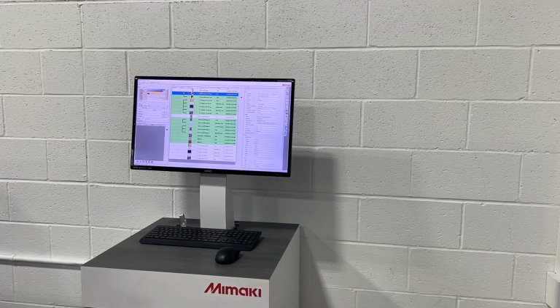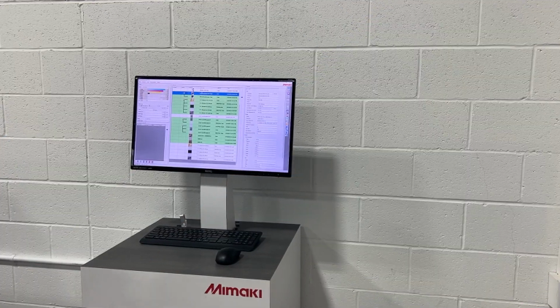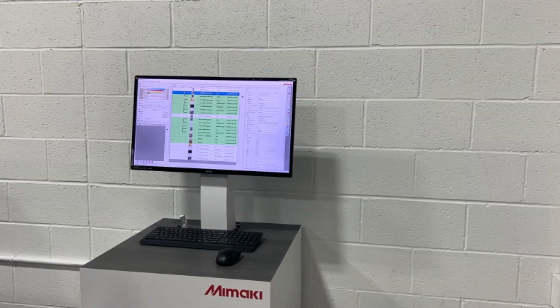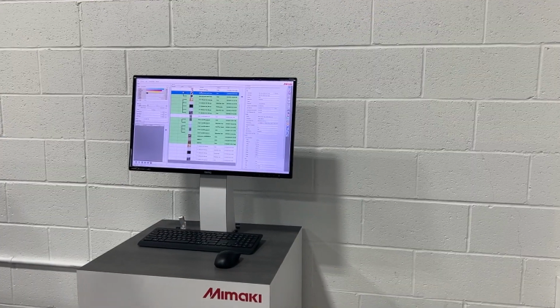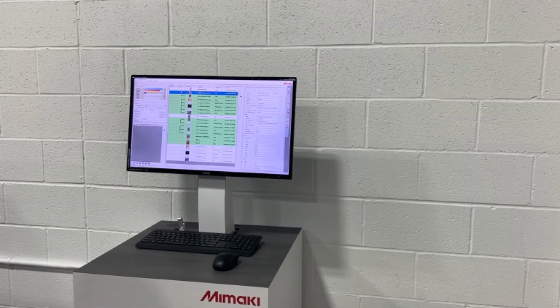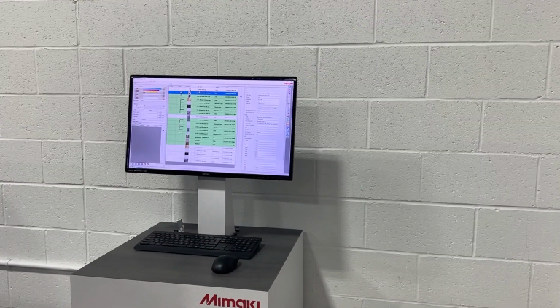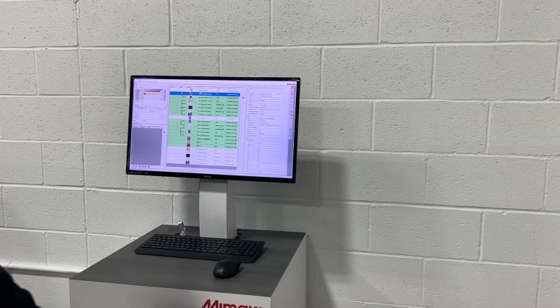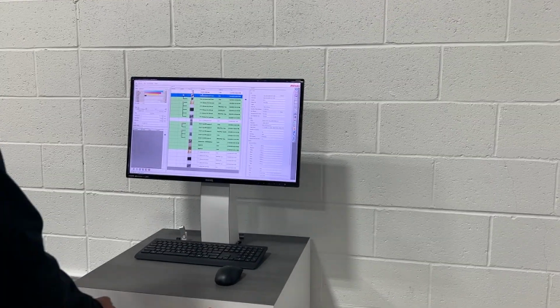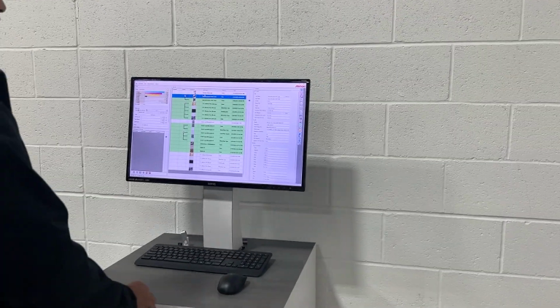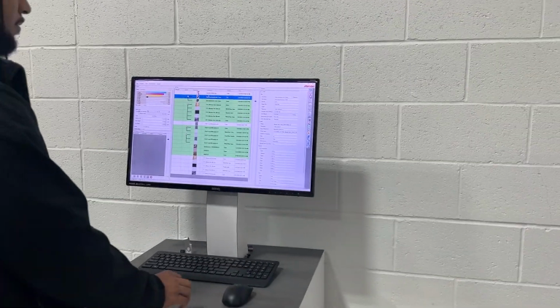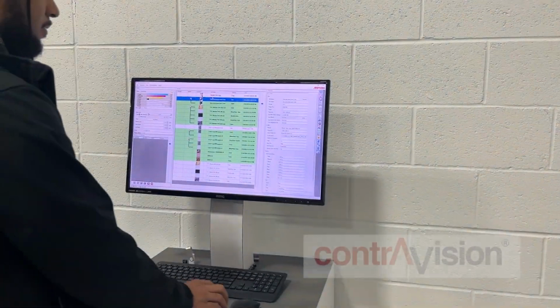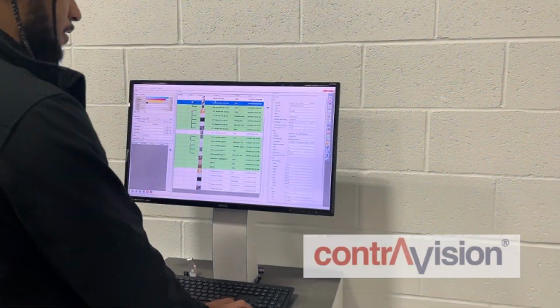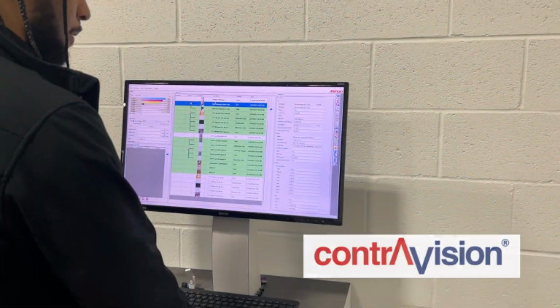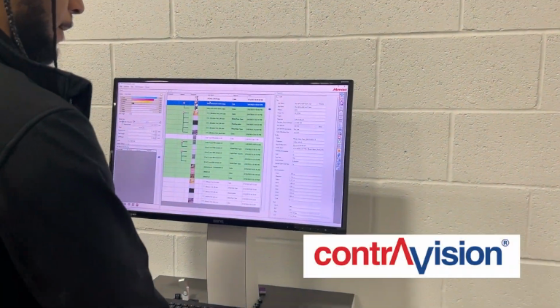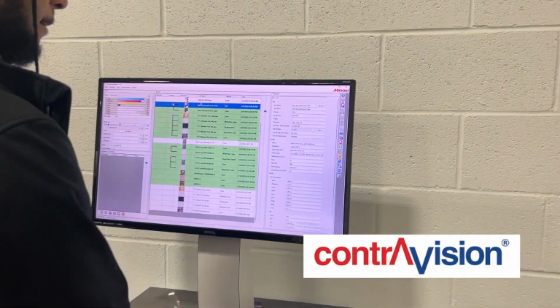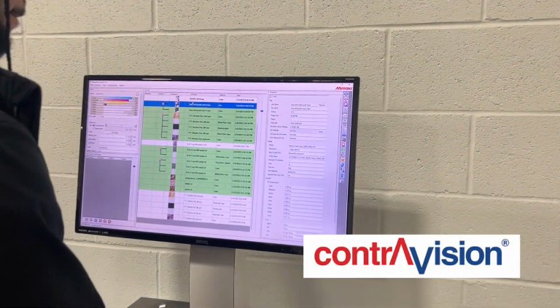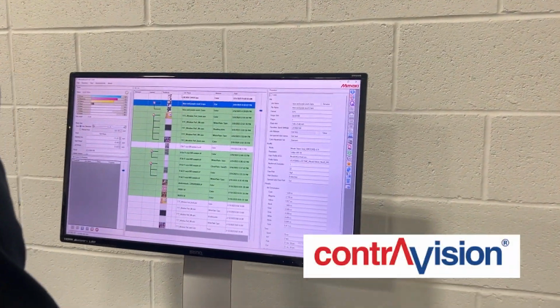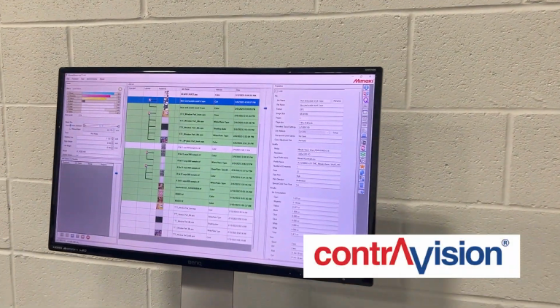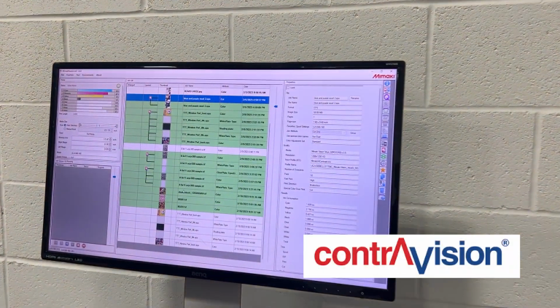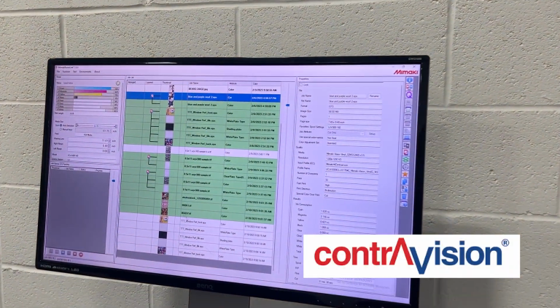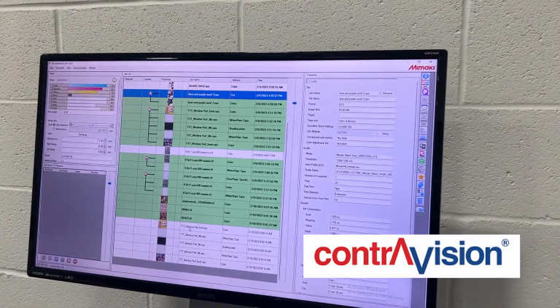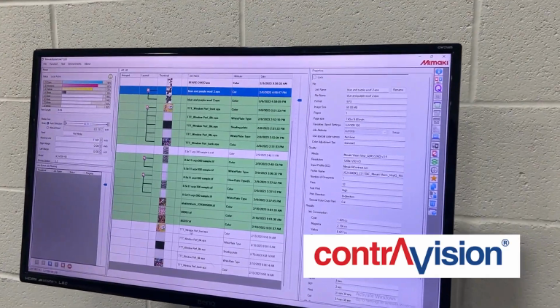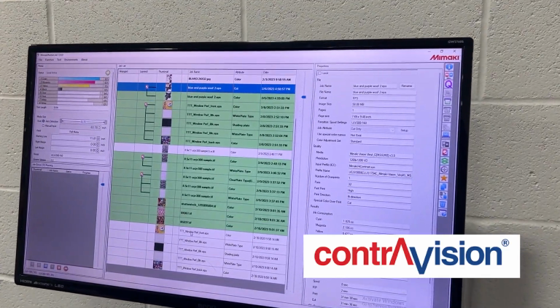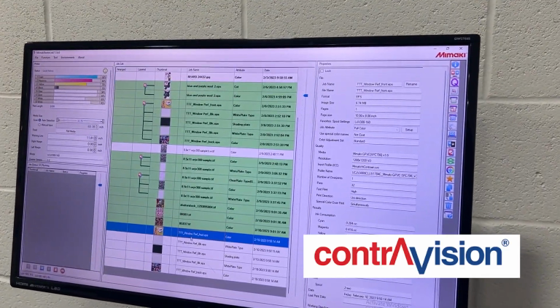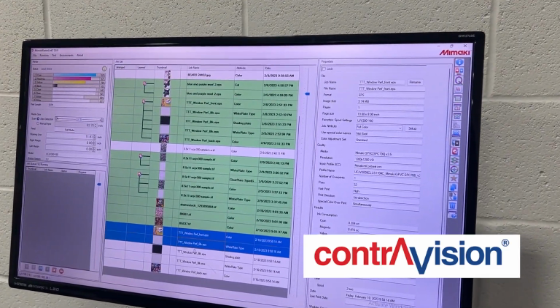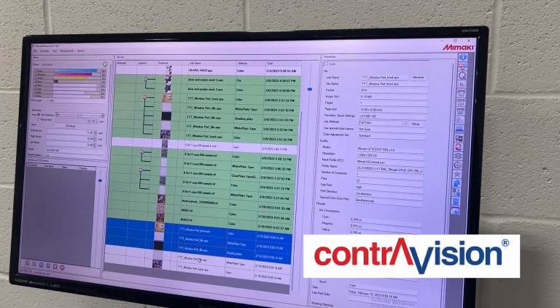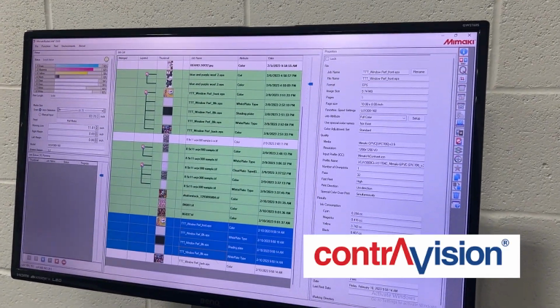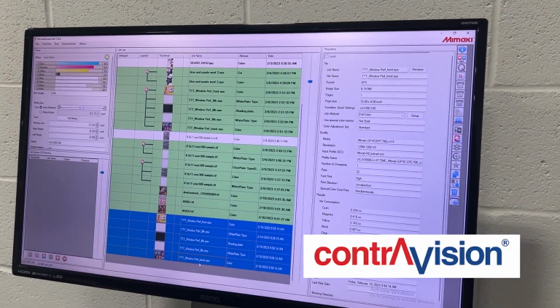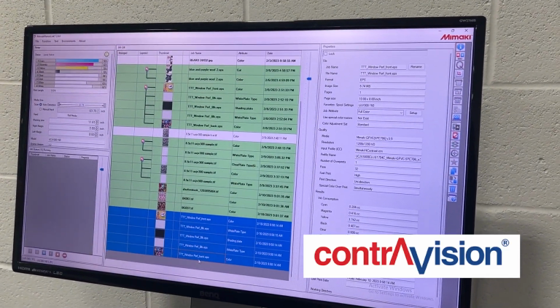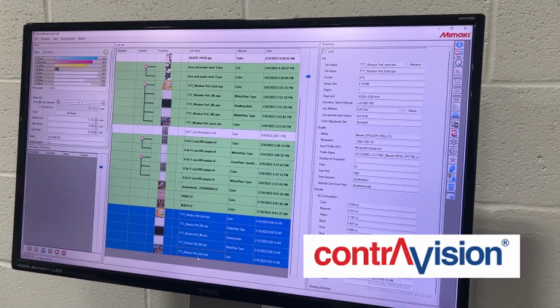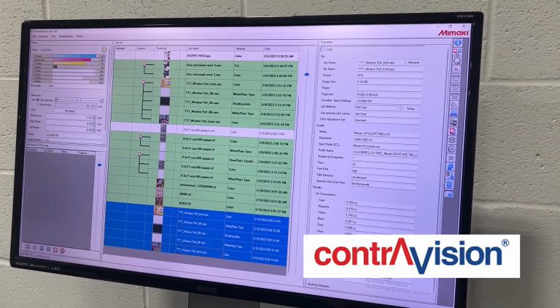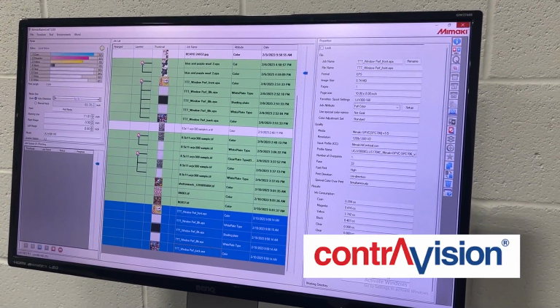In this episode, we will be printing to ContraVision's Performance HD Clear Window Perf with a five-layer print.